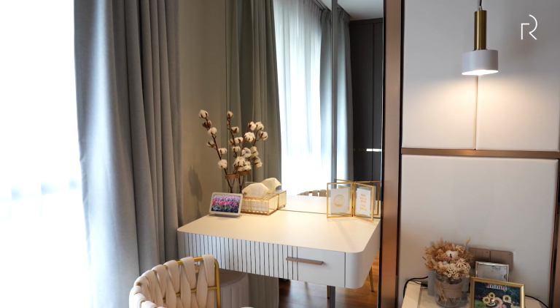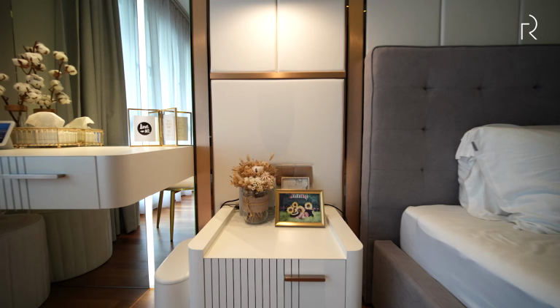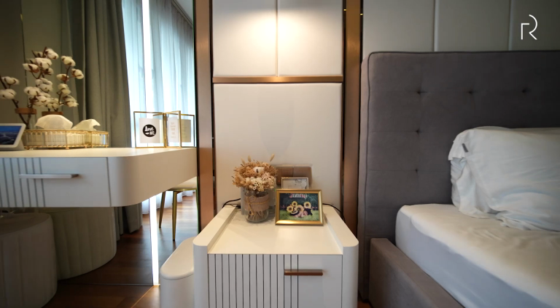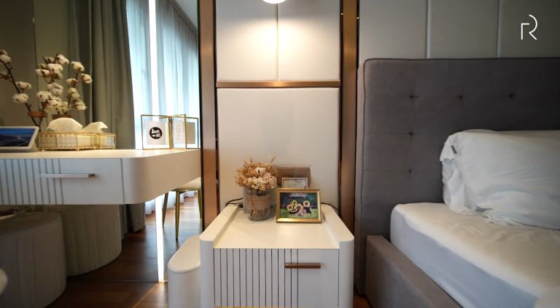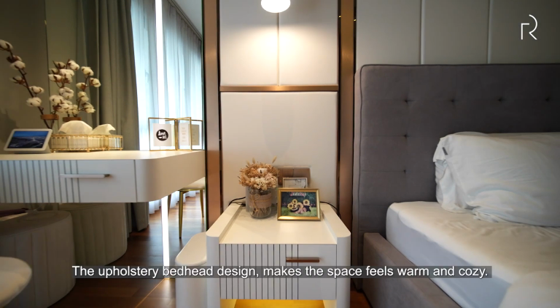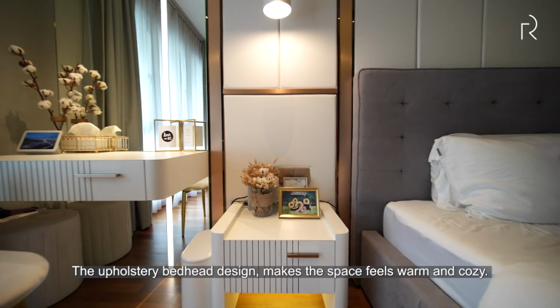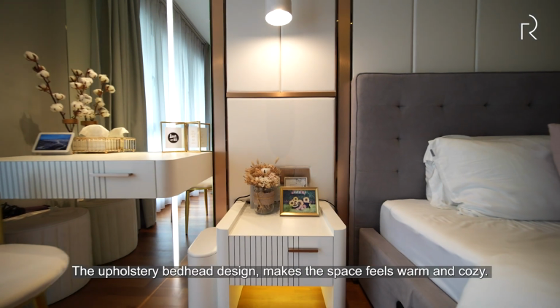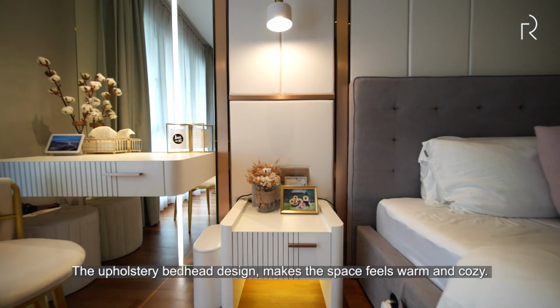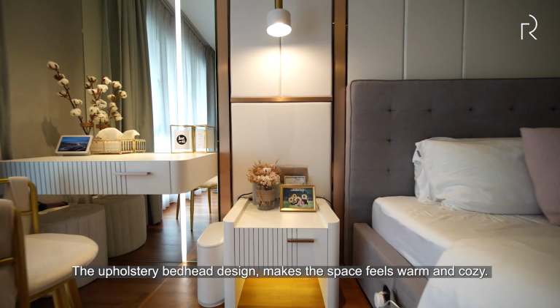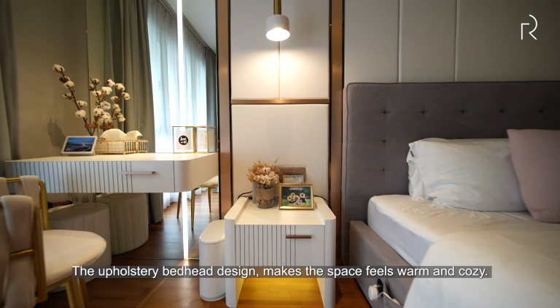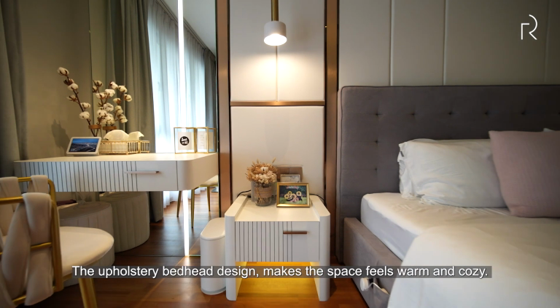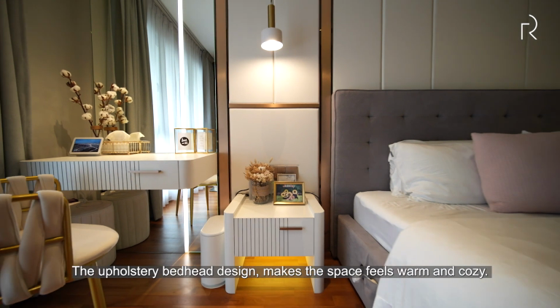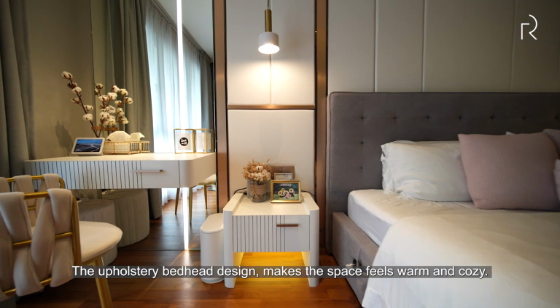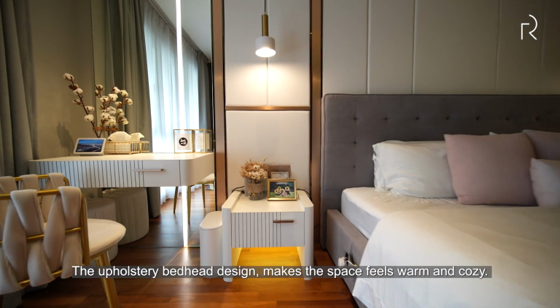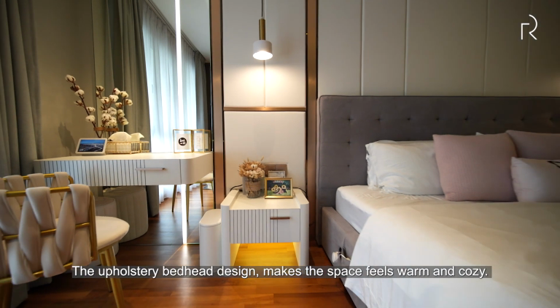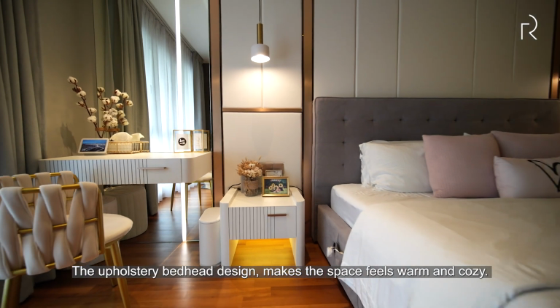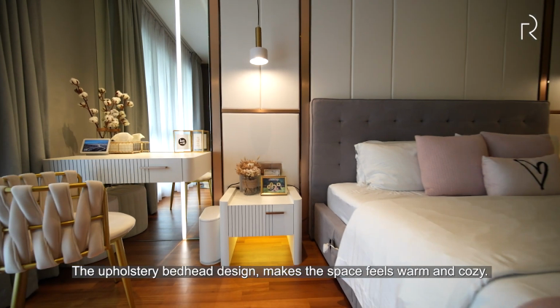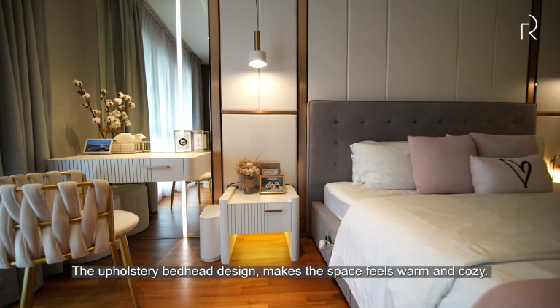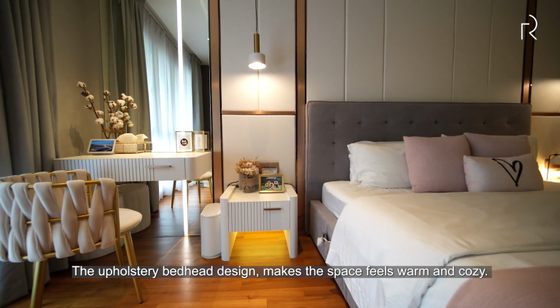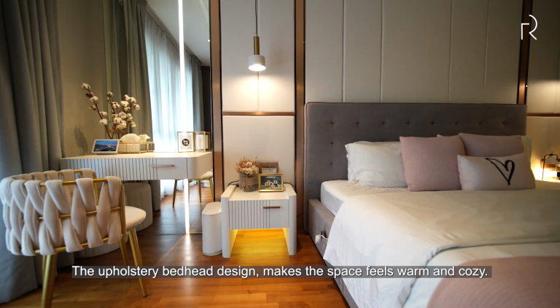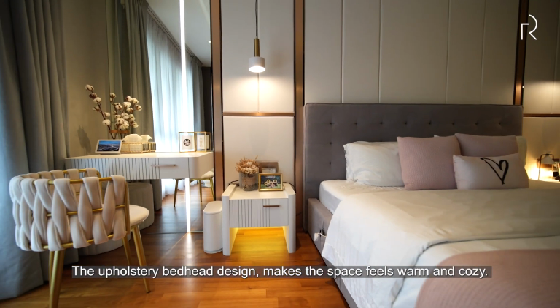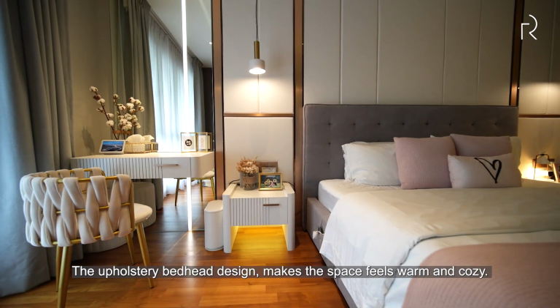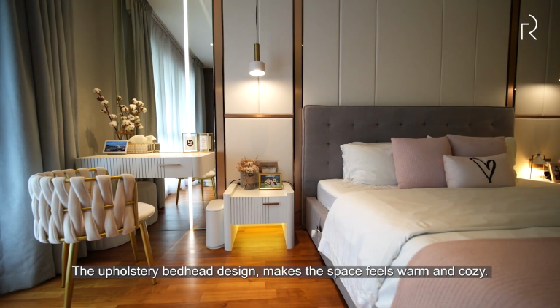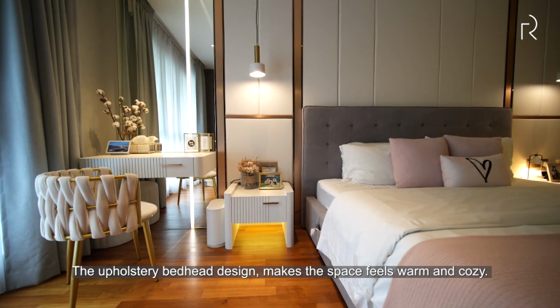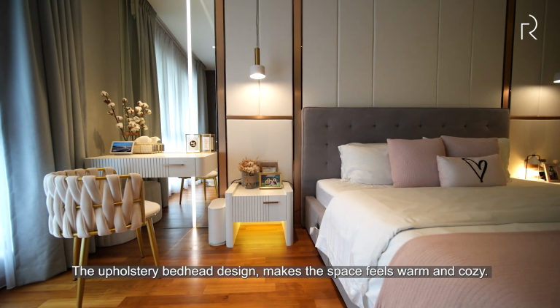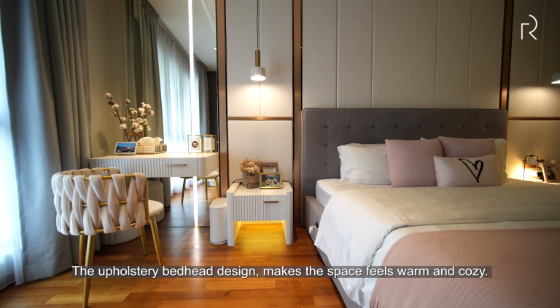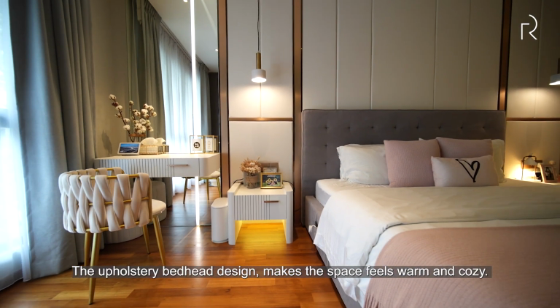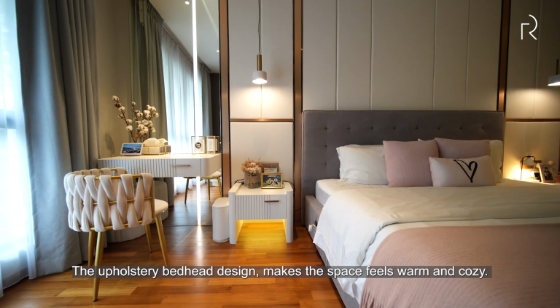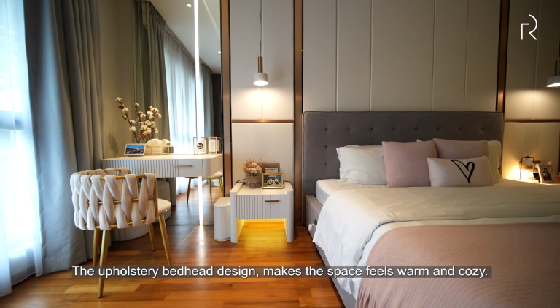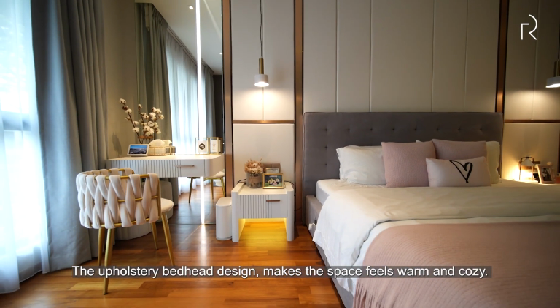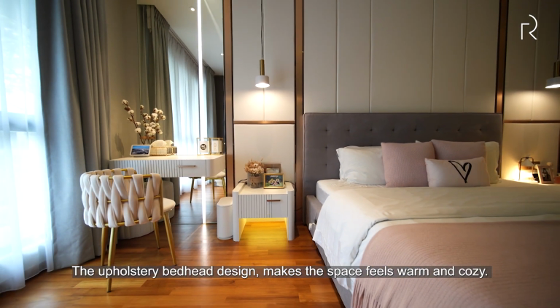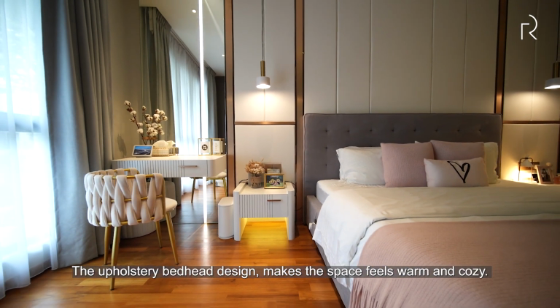The upholstery bed-head design makes the space feel warm and cosy.